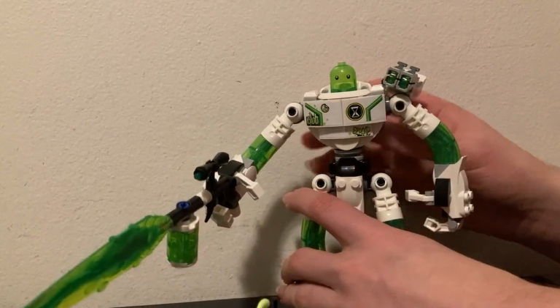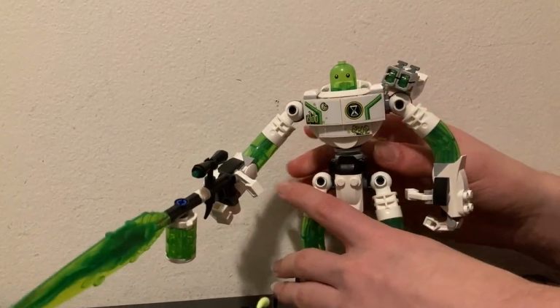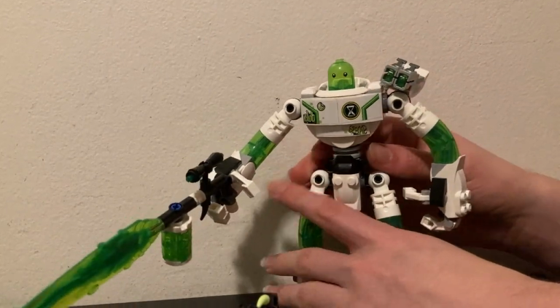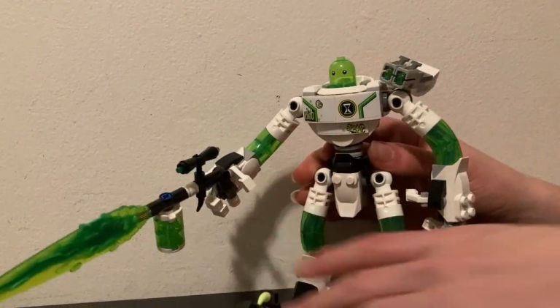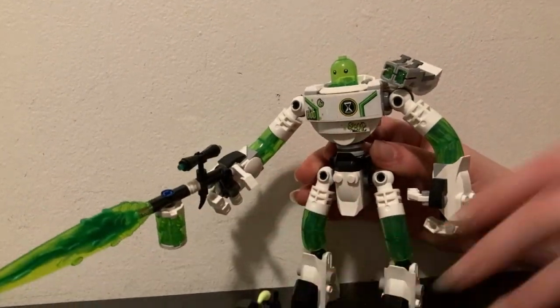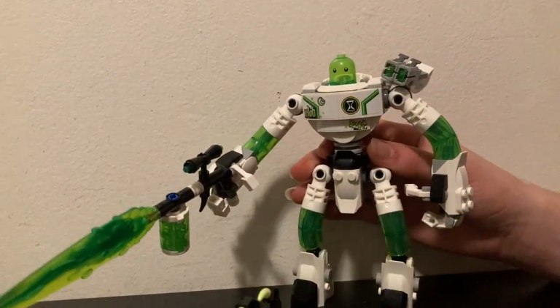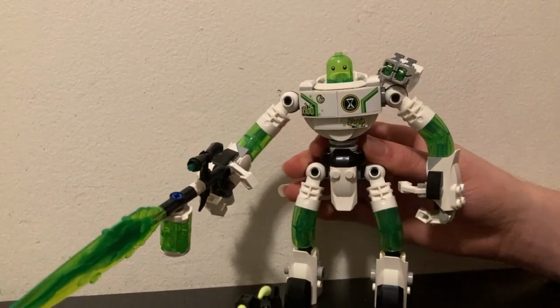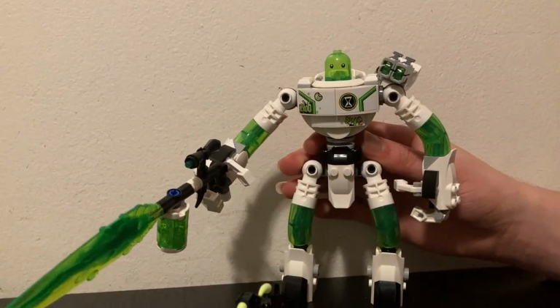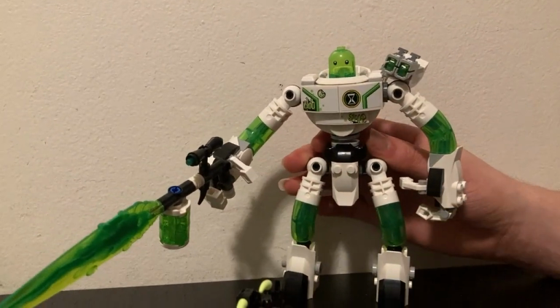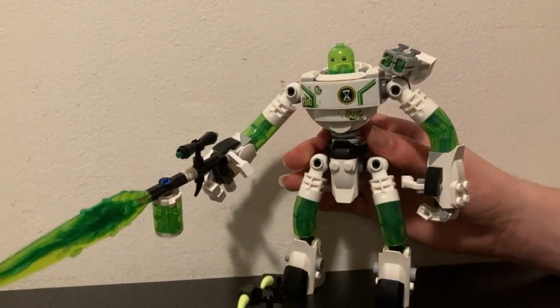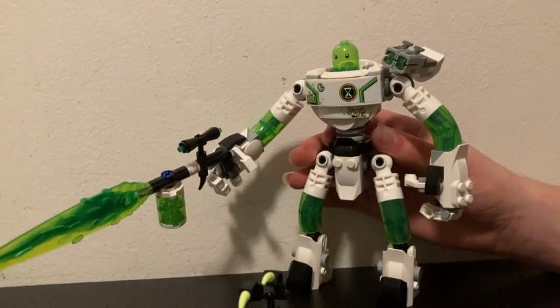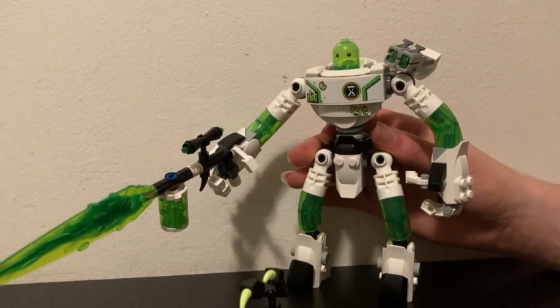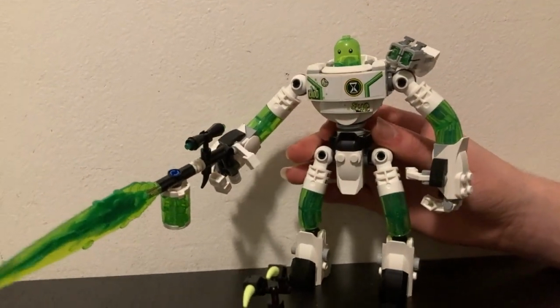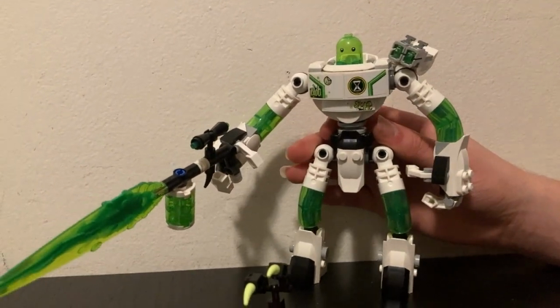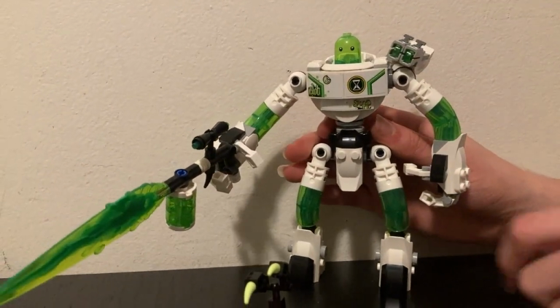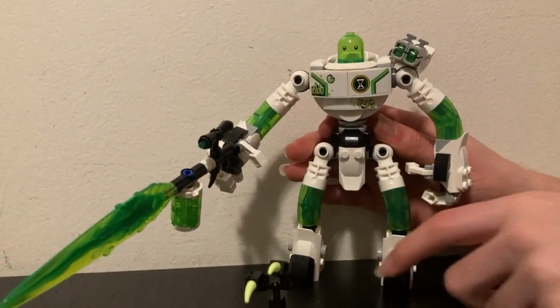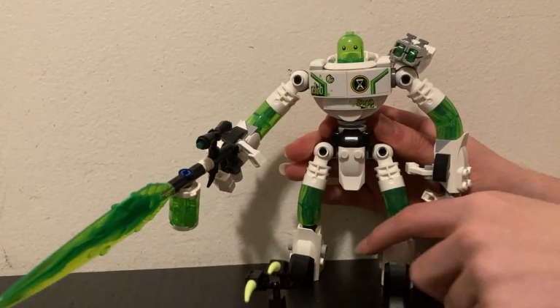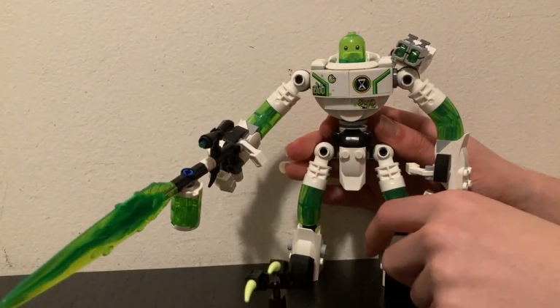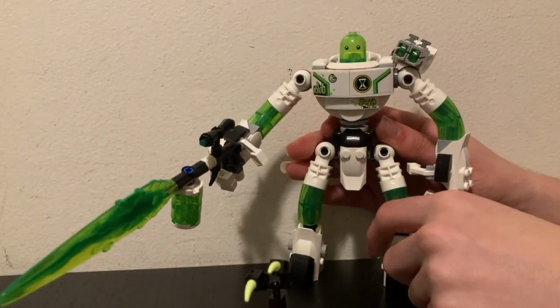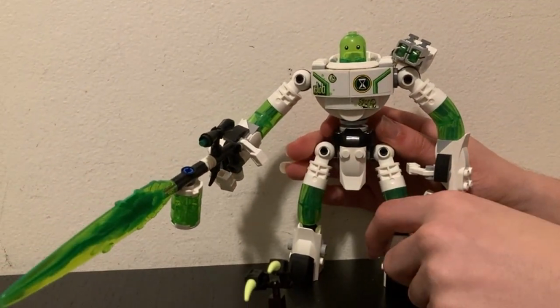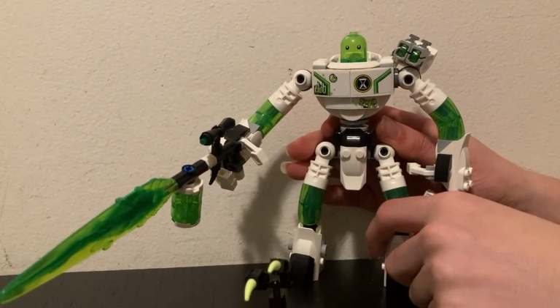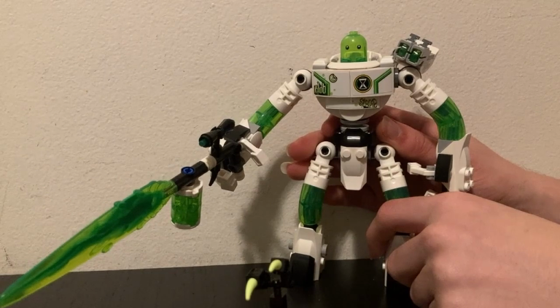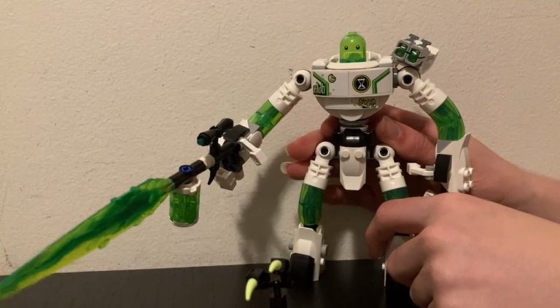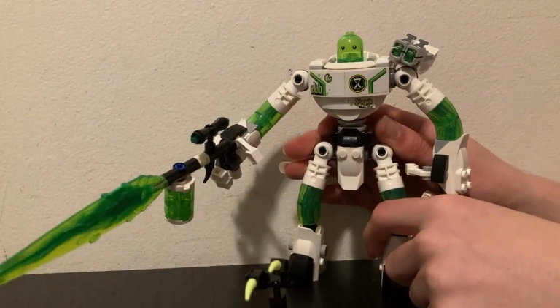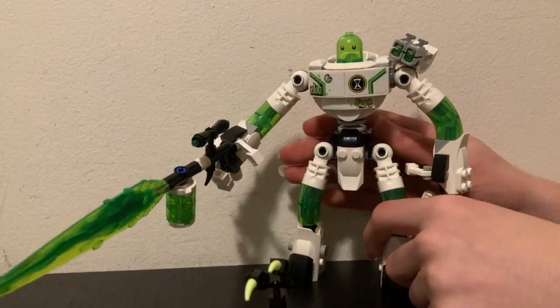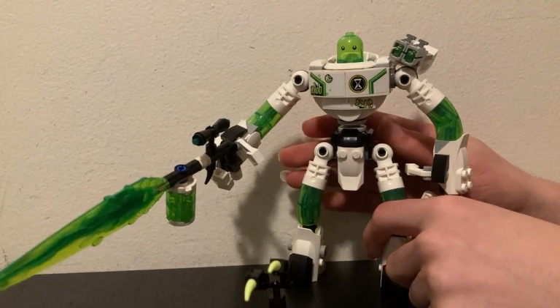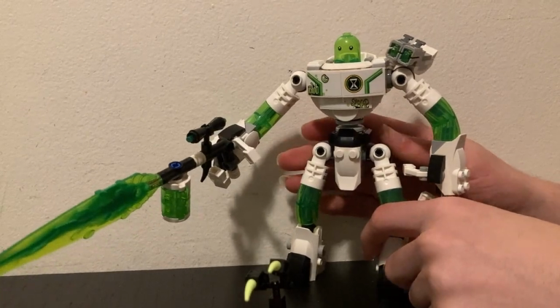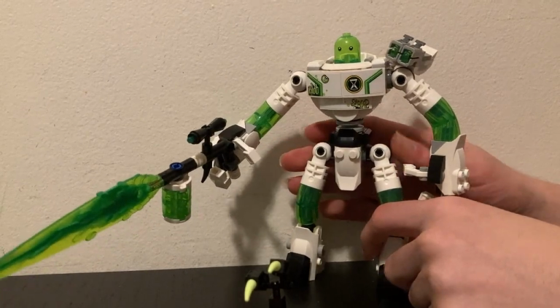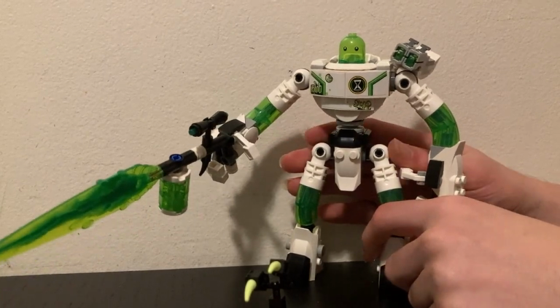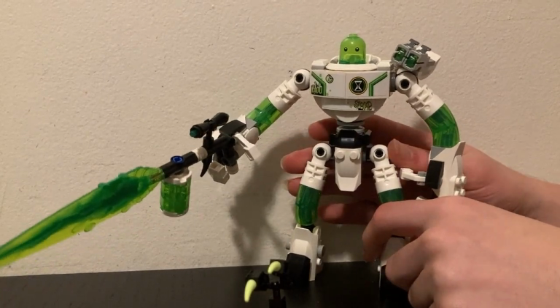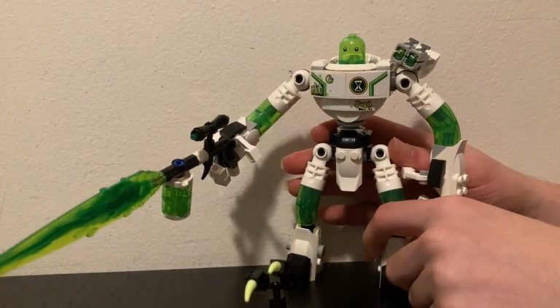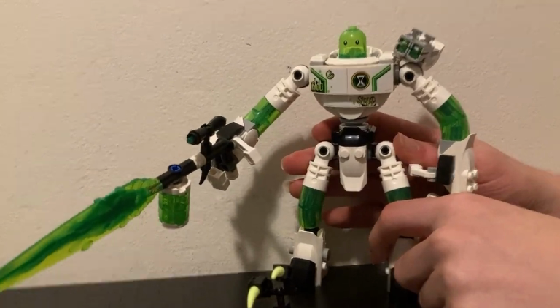Now I've shown you this, which I really do like, but I like the jet pack version better. So let's now build that.